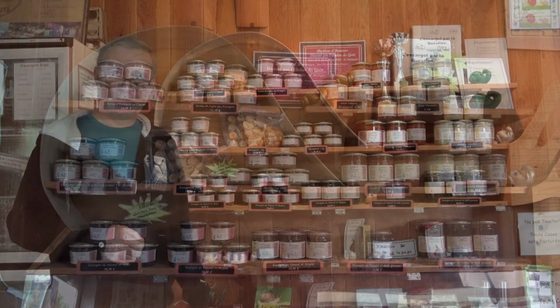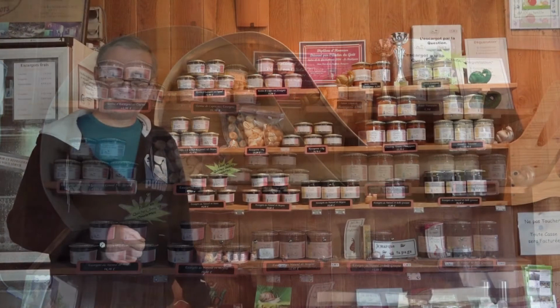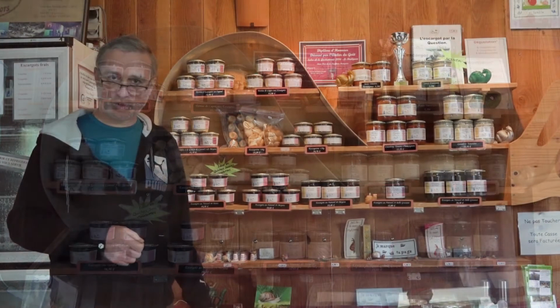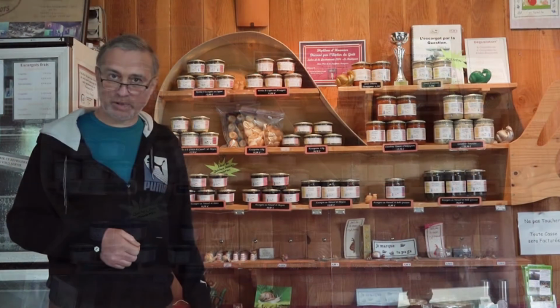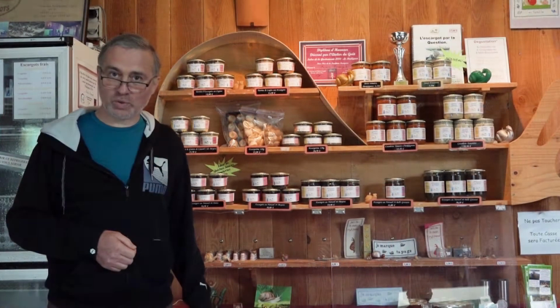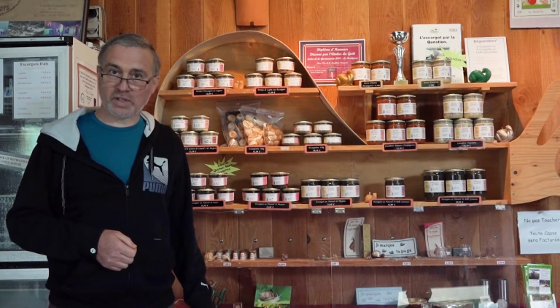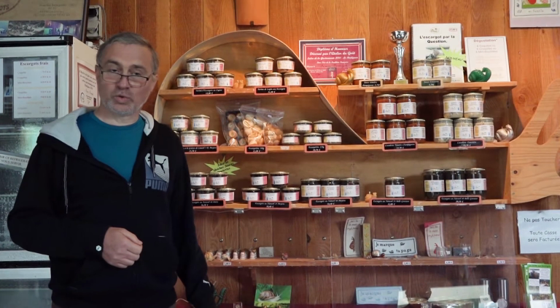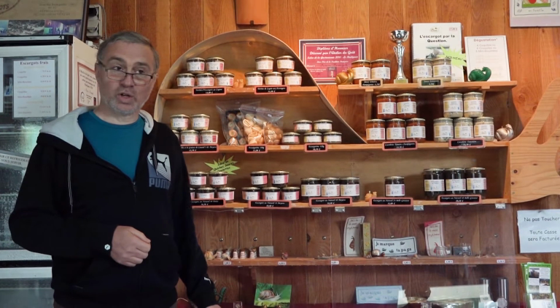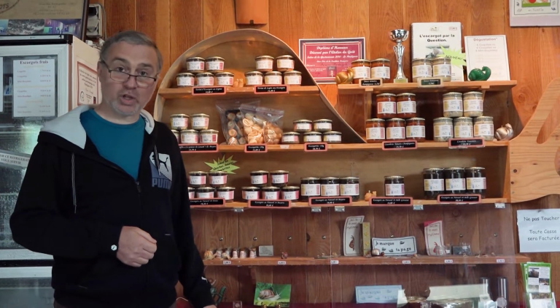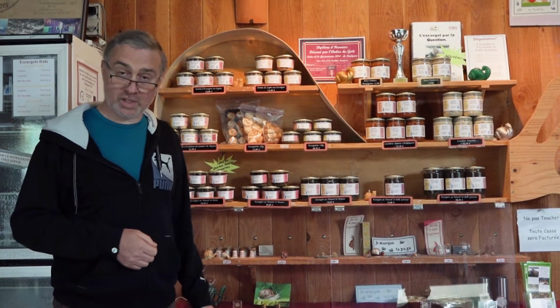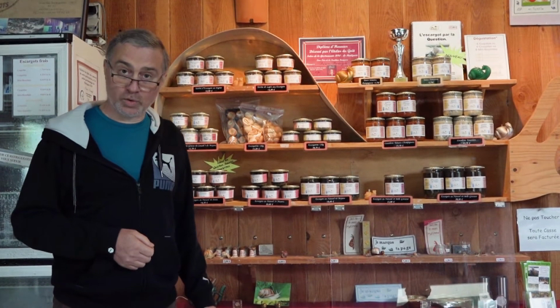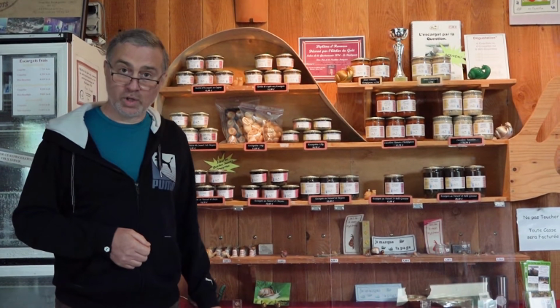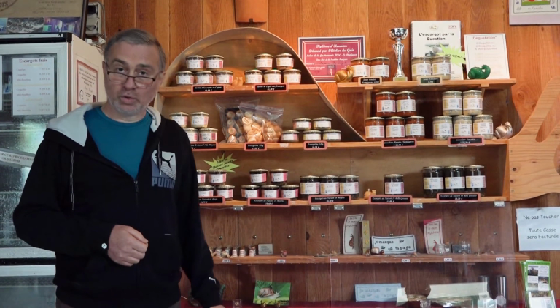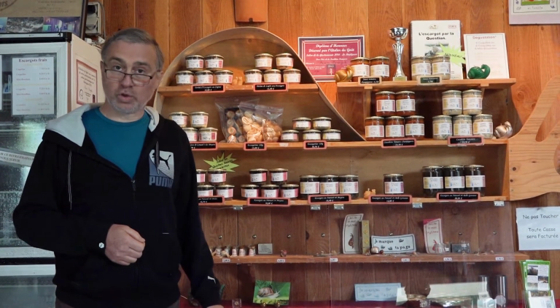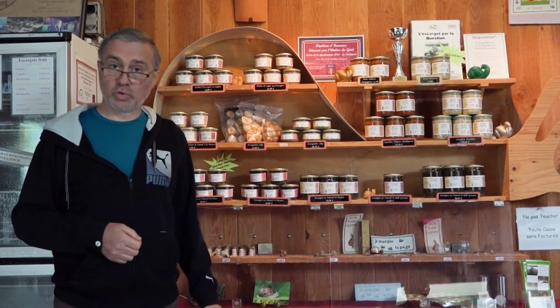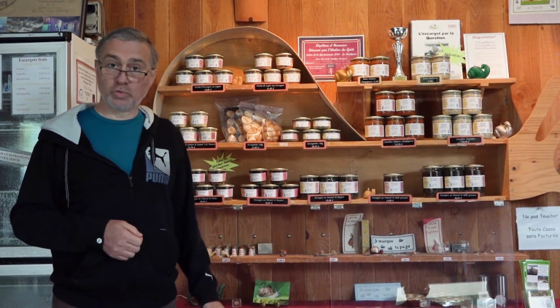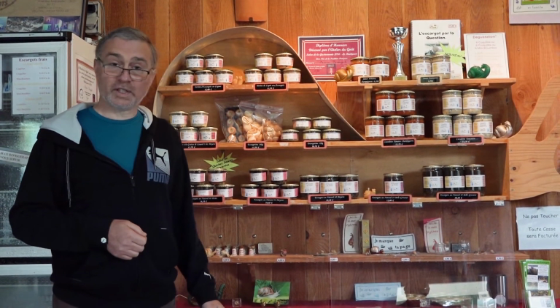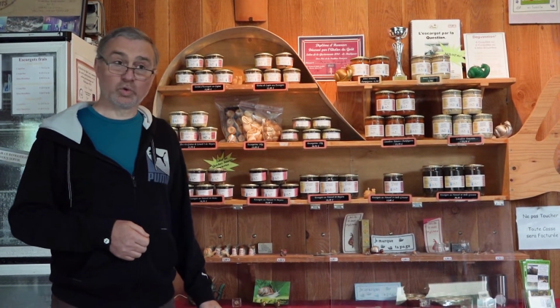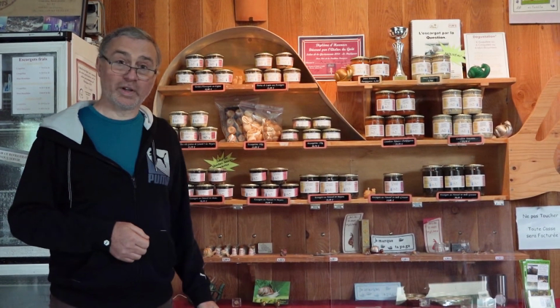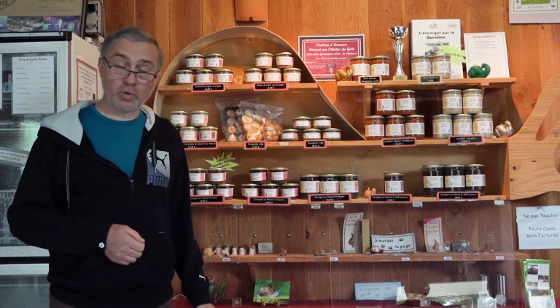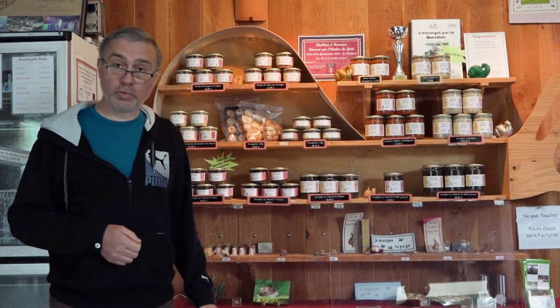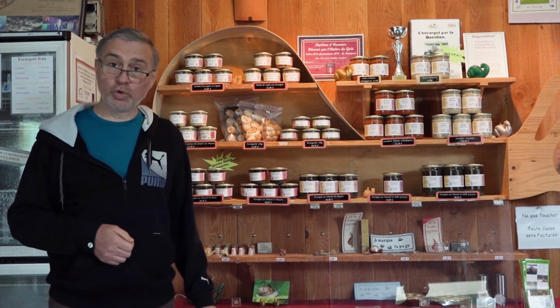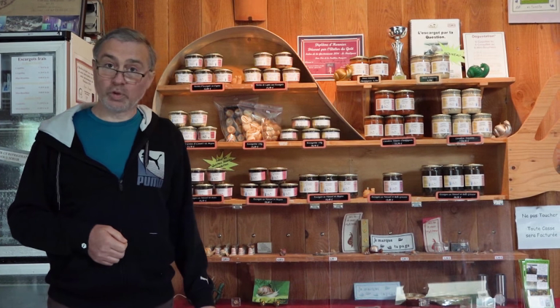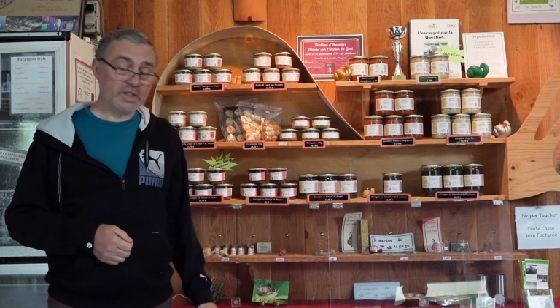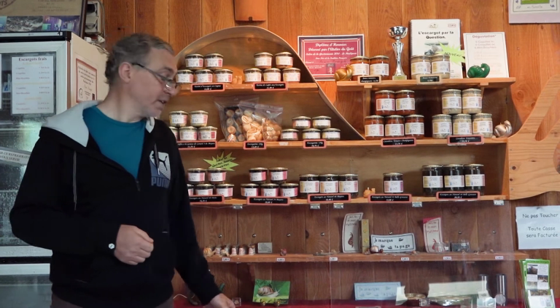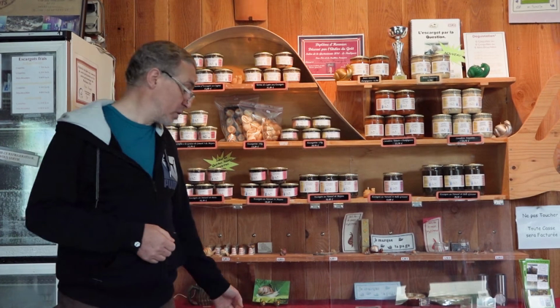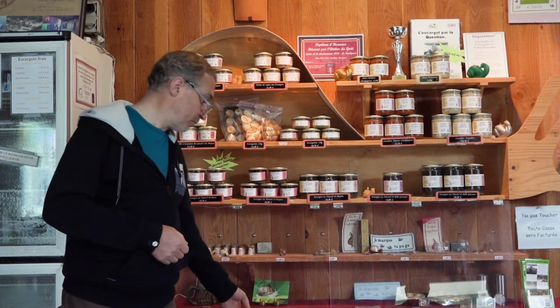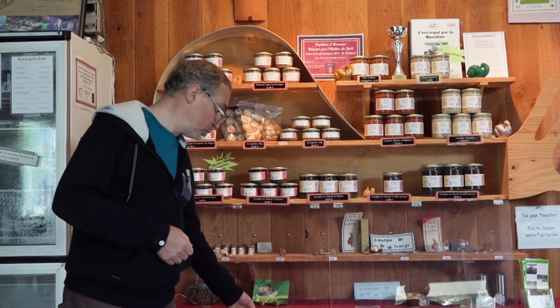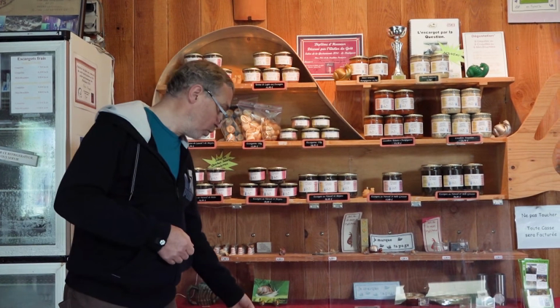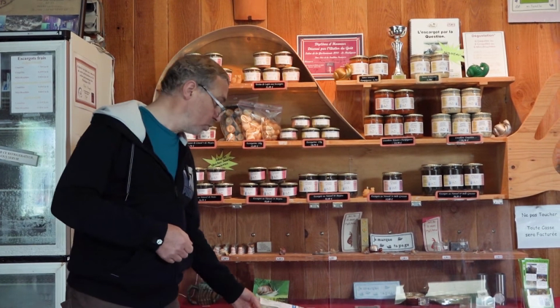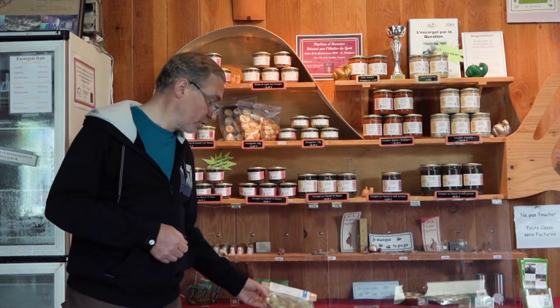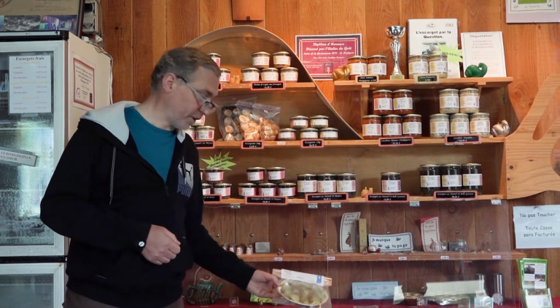La transformation s'effectue en laboratoire CE. Nous sommes soumis à des contrôles rigoureux pour nos produits, qu'ils soient en bocaux ou en frais.